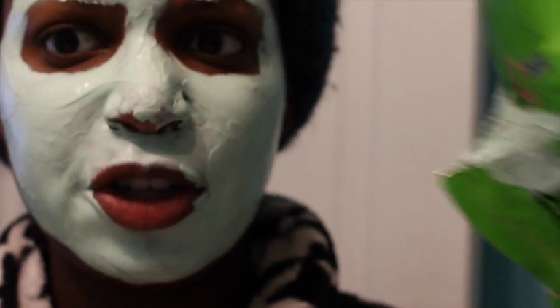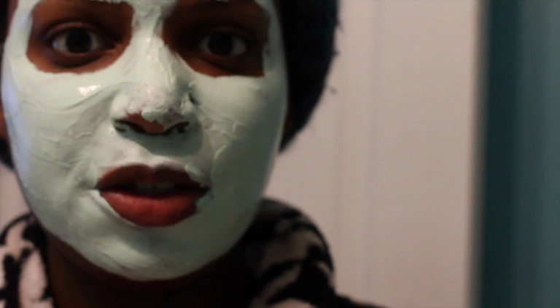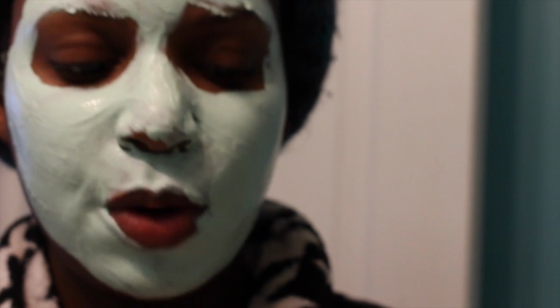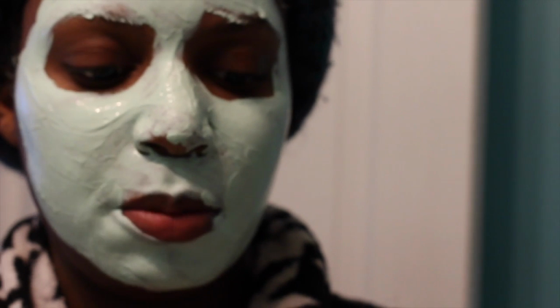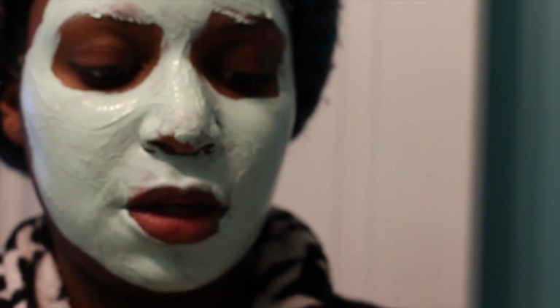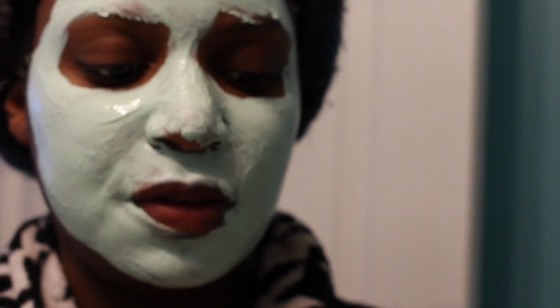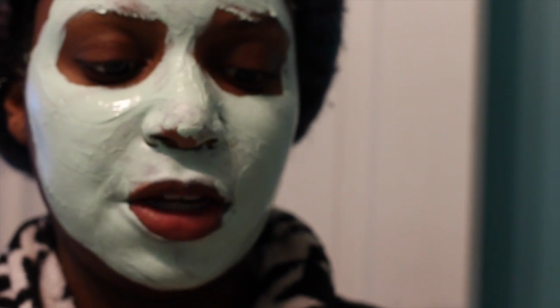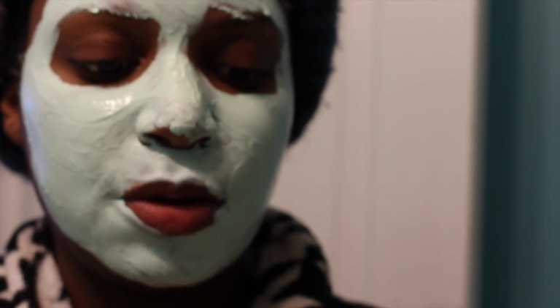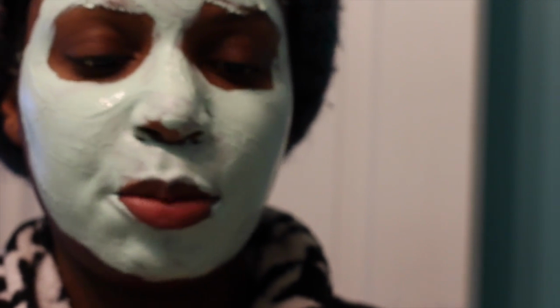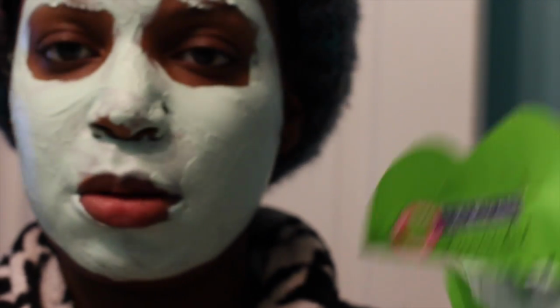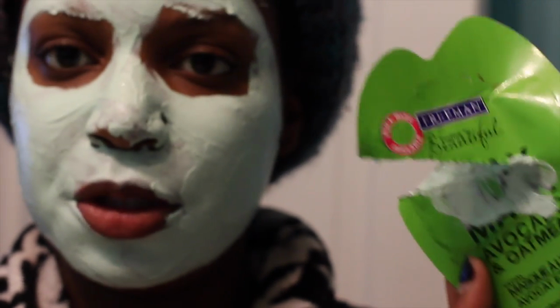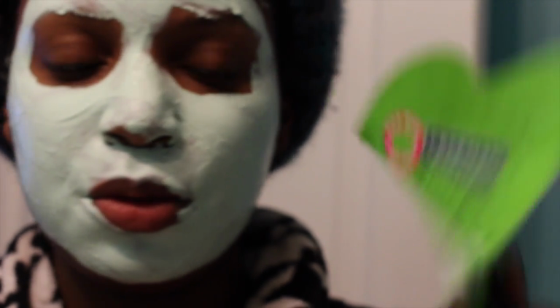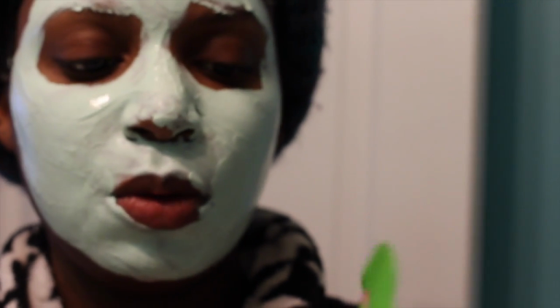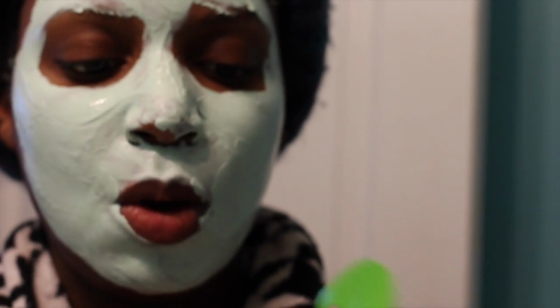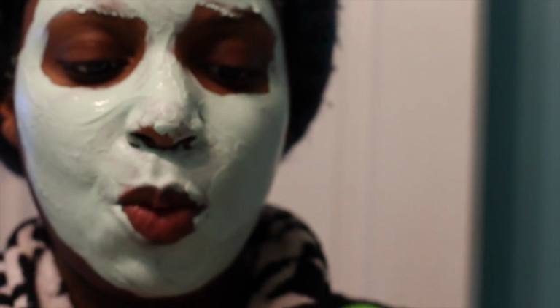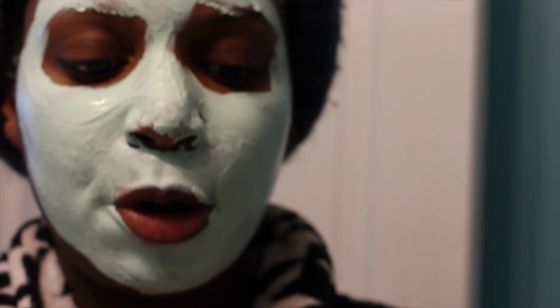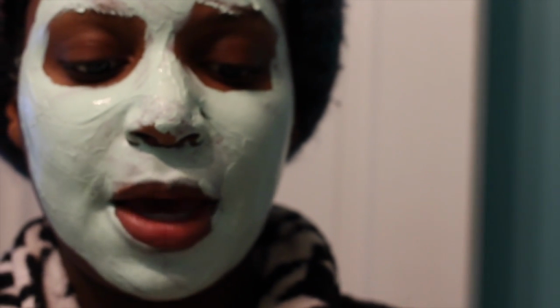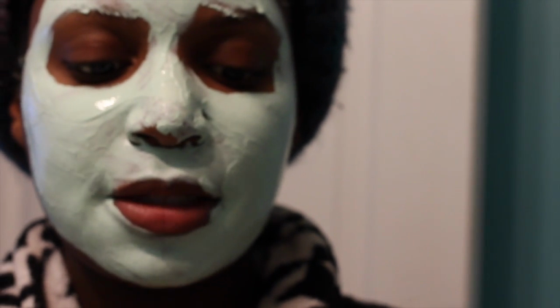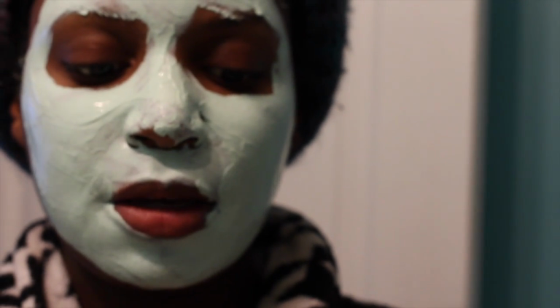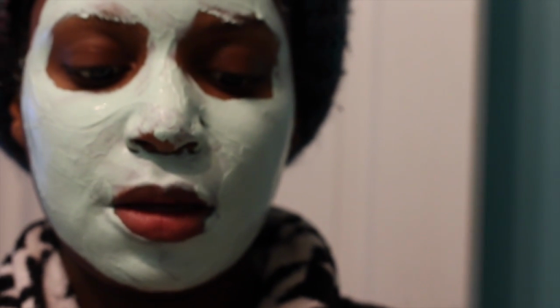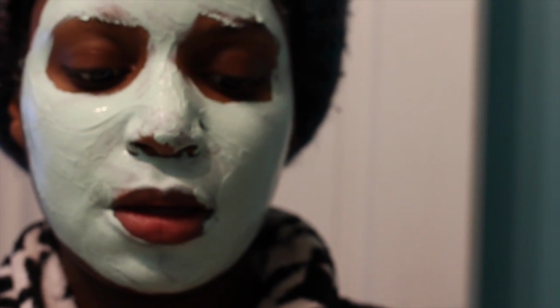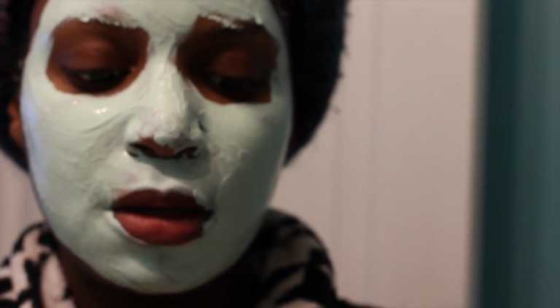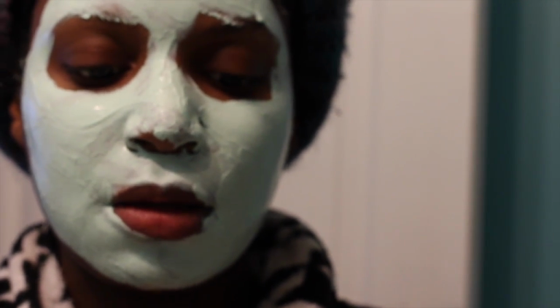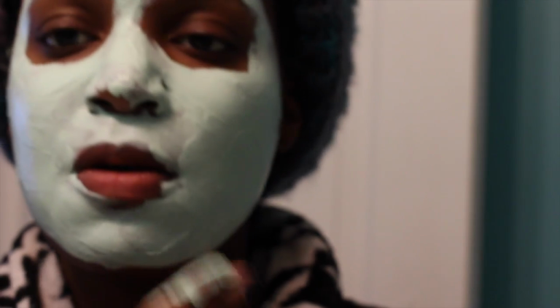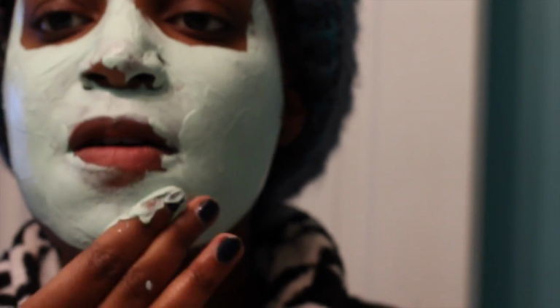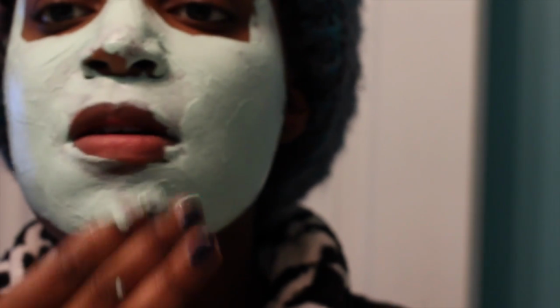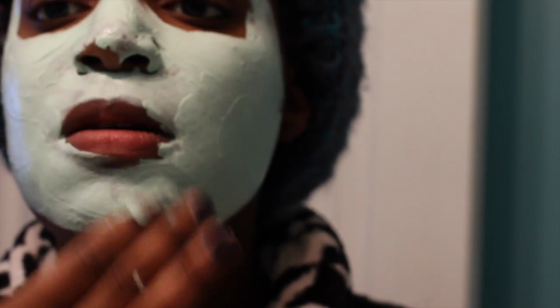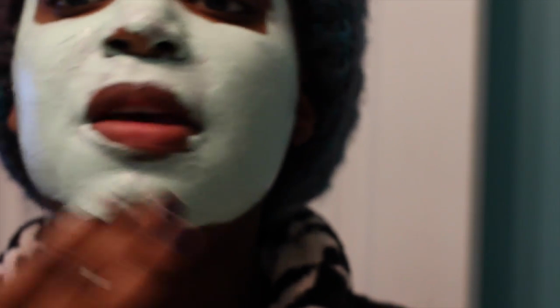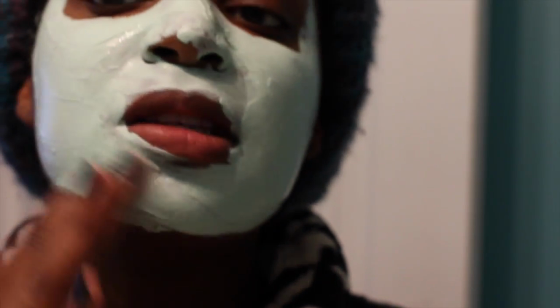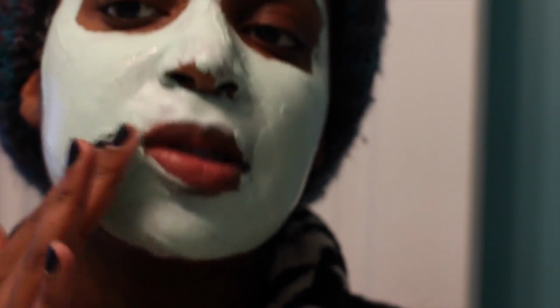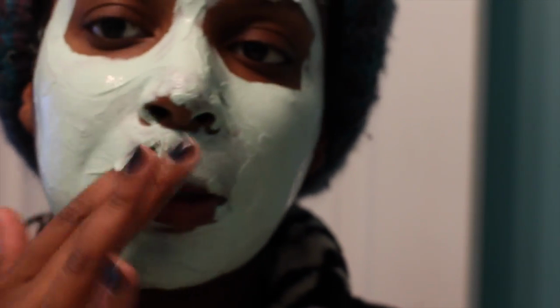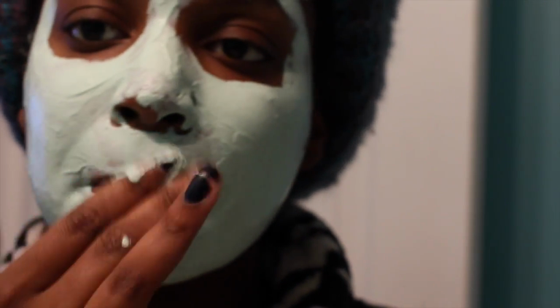There's still quite a bit left in here, so I can probably do a couple of applications. I'm going to put it on dry skin. One more mask.